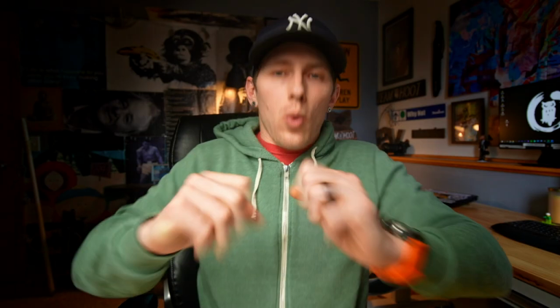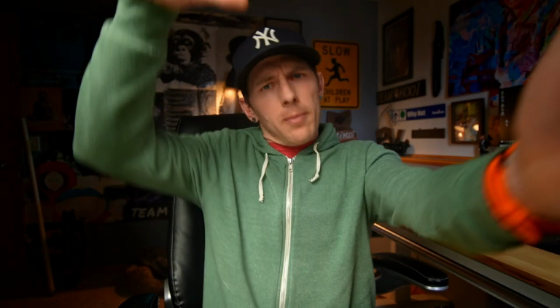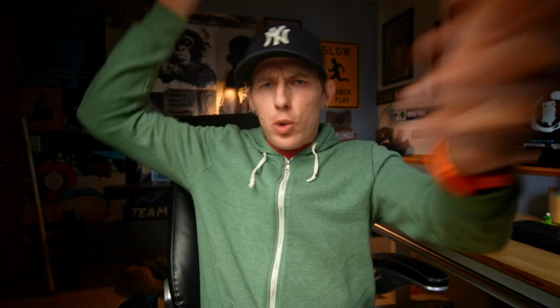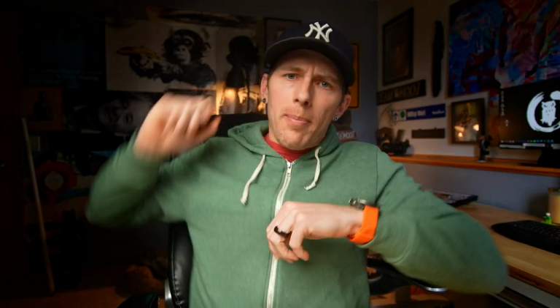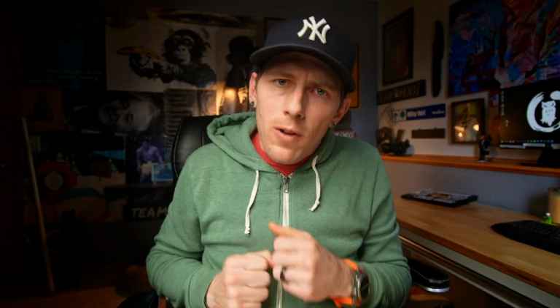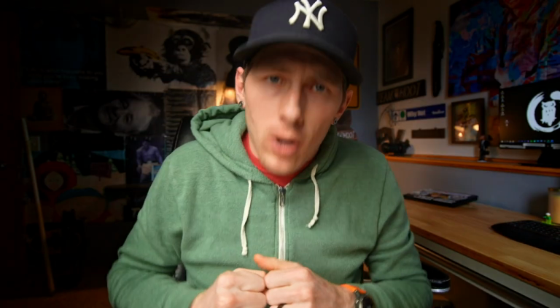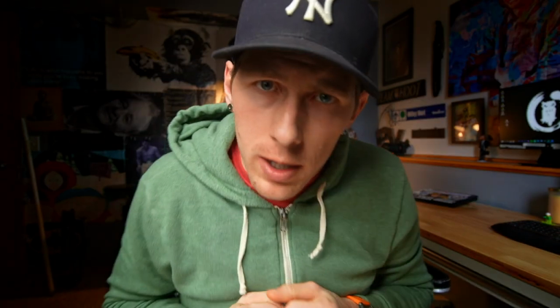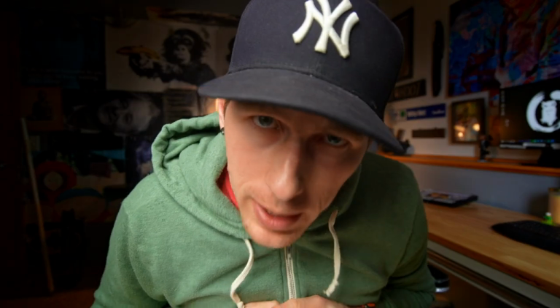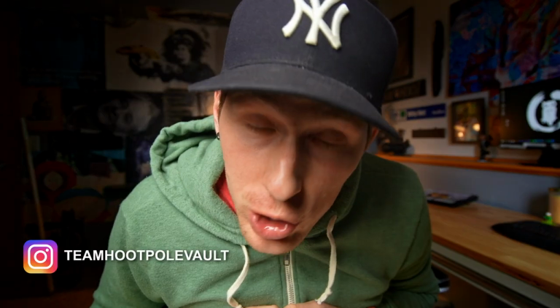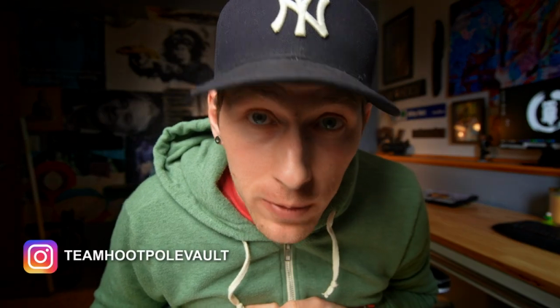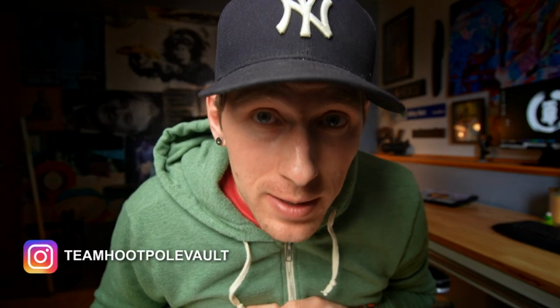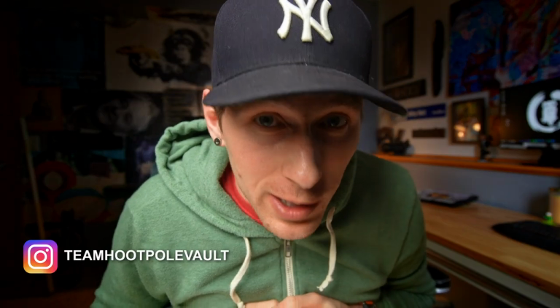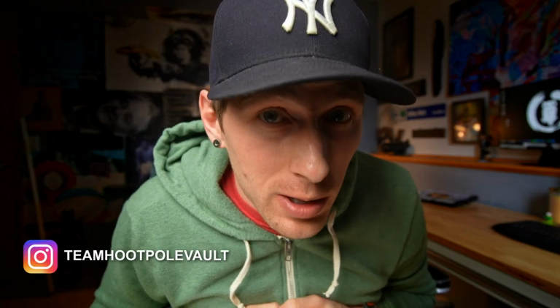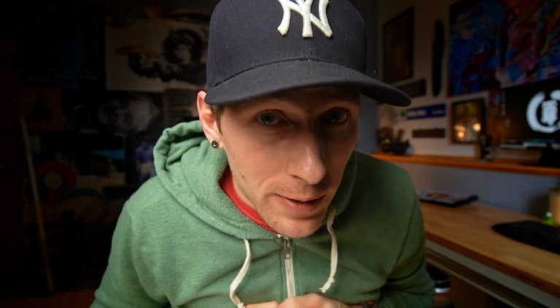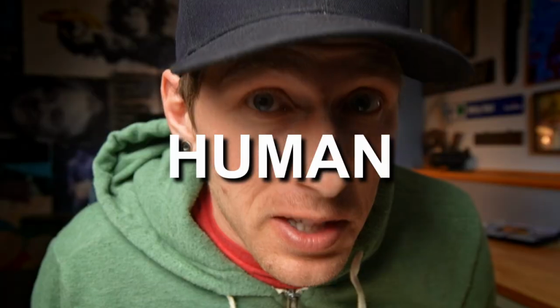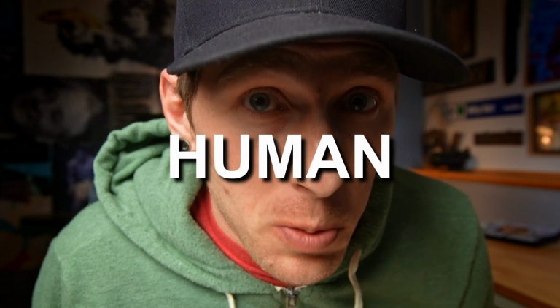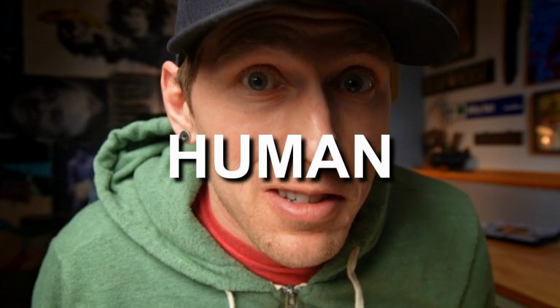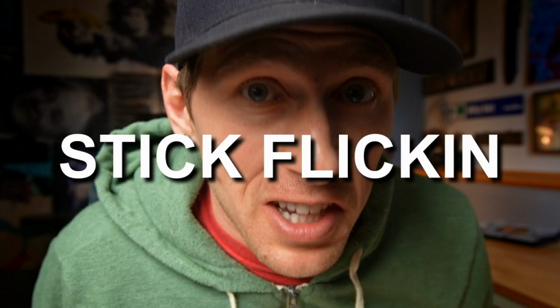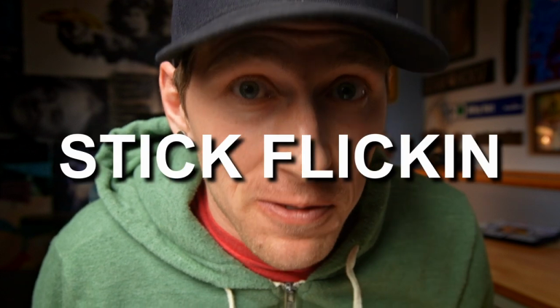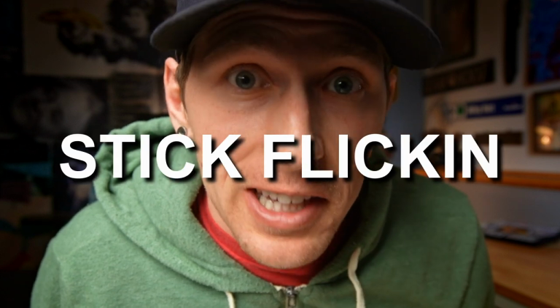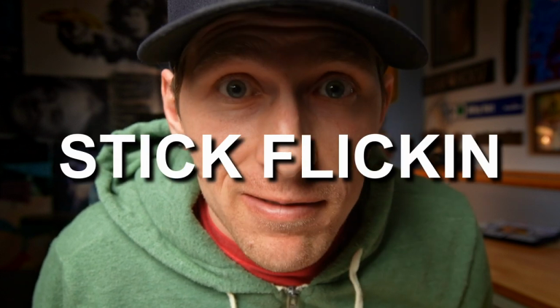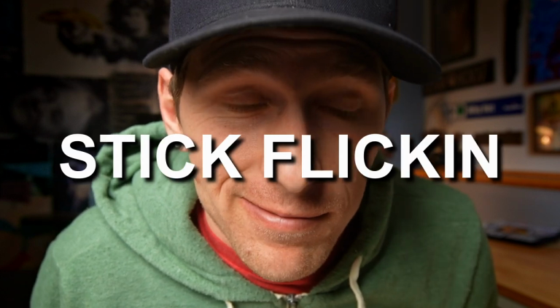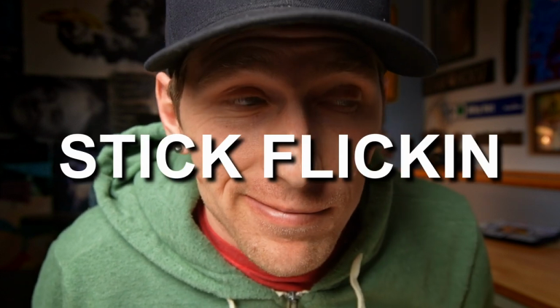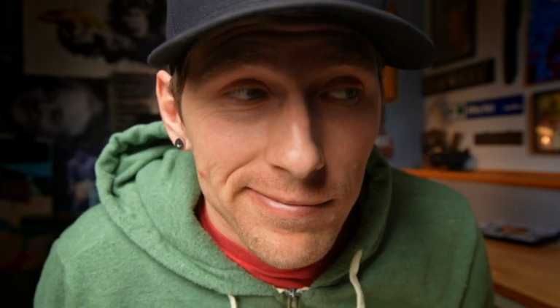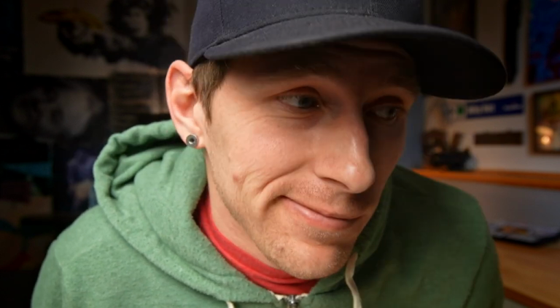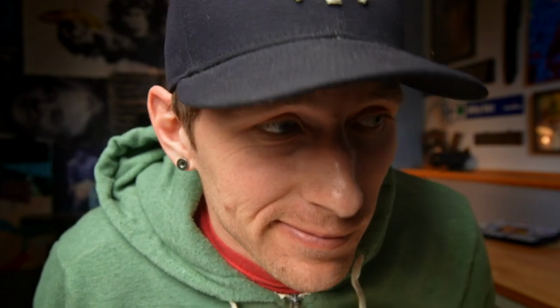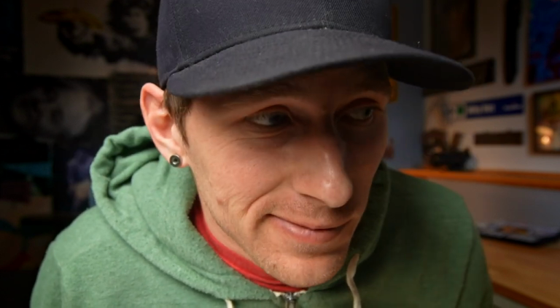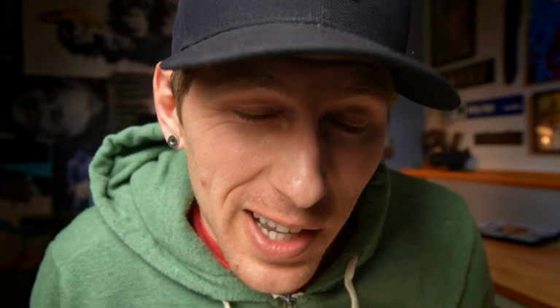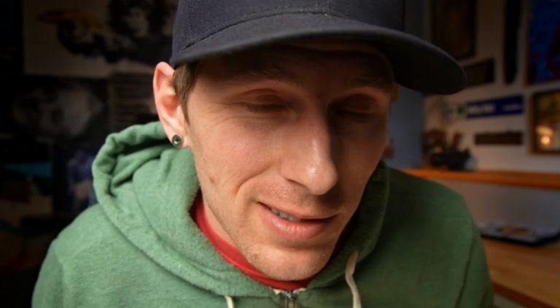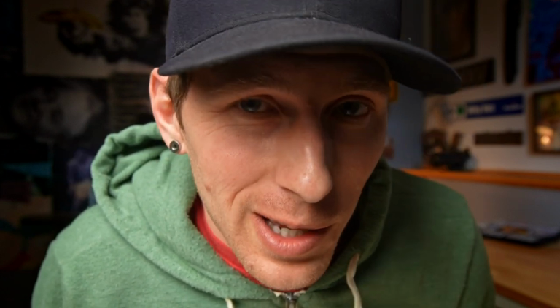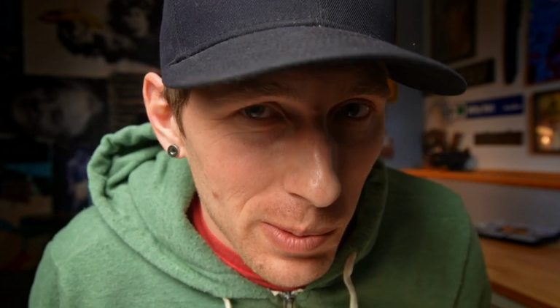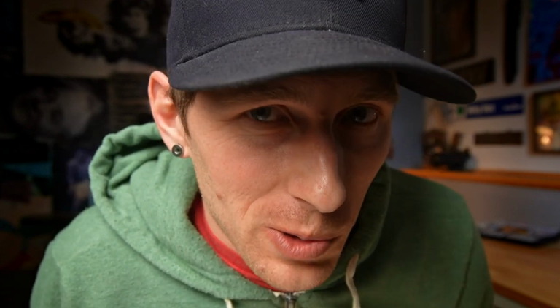Welcome to the pole vault vlog. My name is Shawn Francis and here we talk everything human stick flicking — it's kind of what we do.